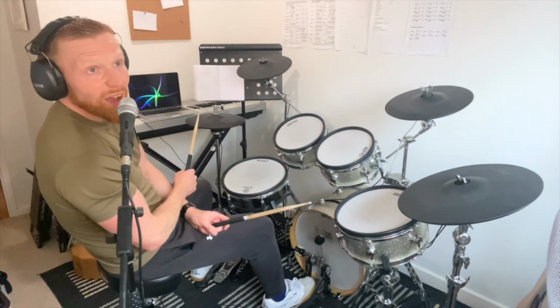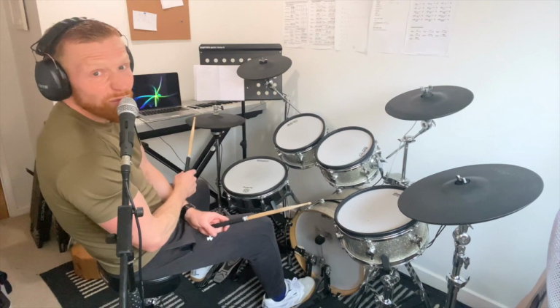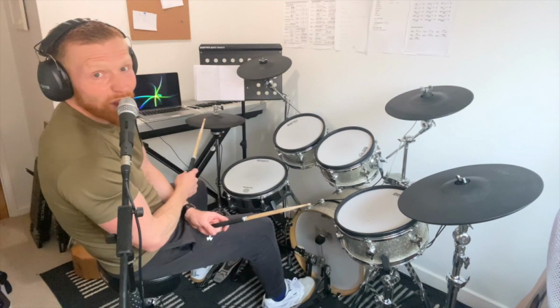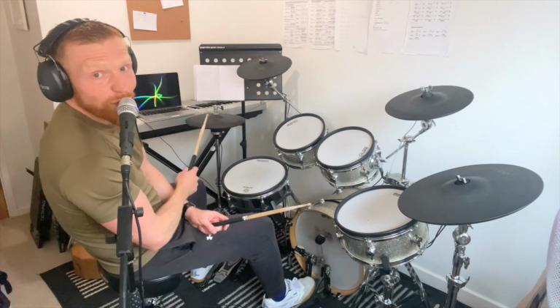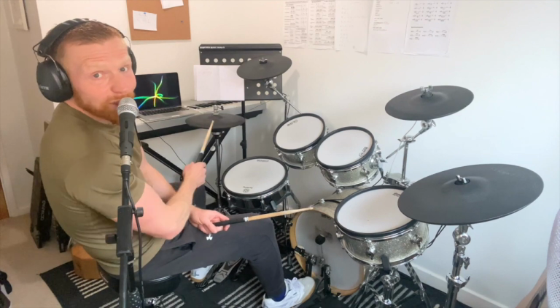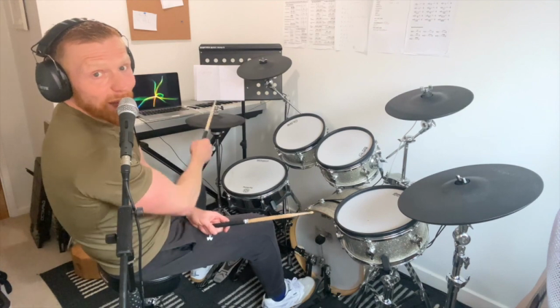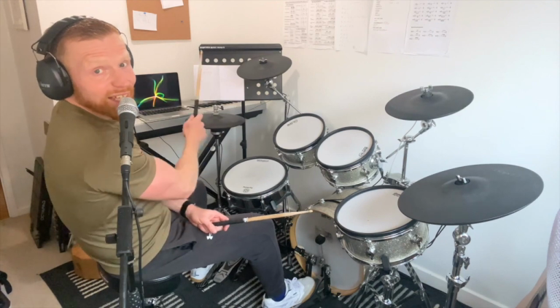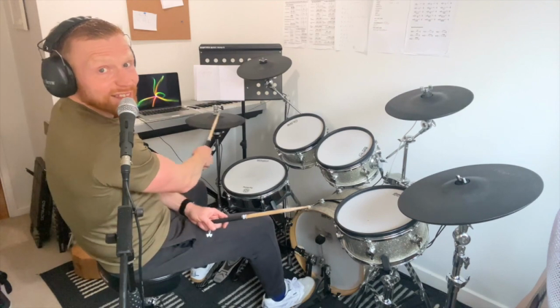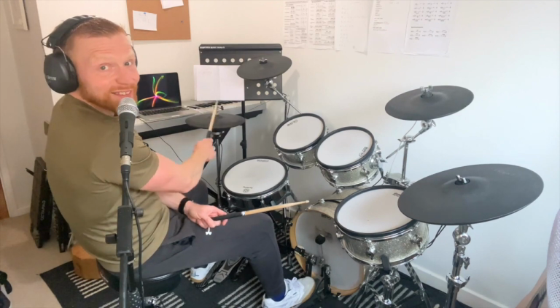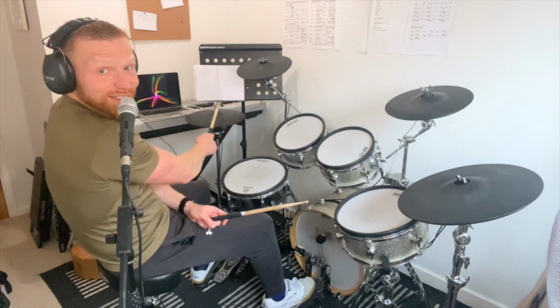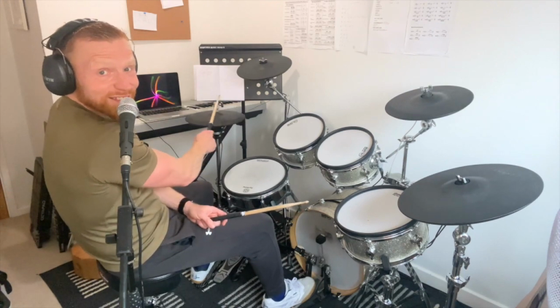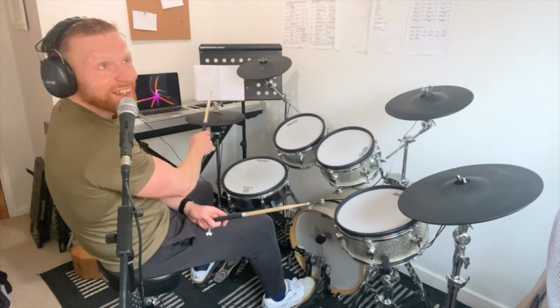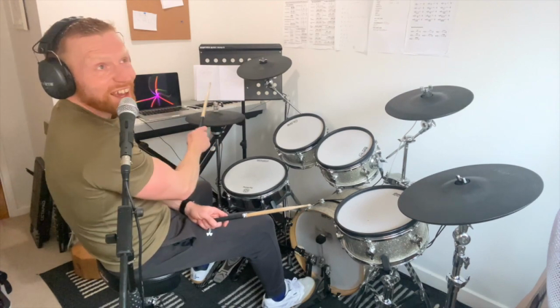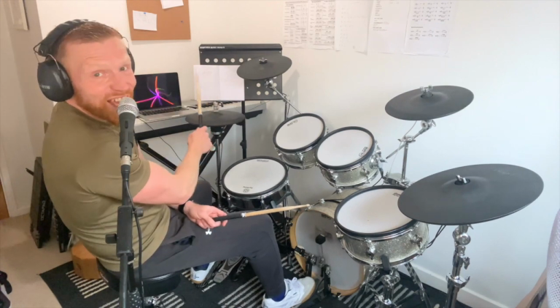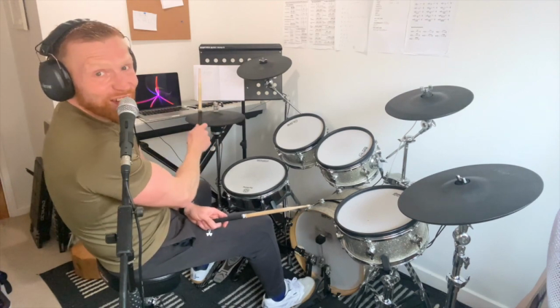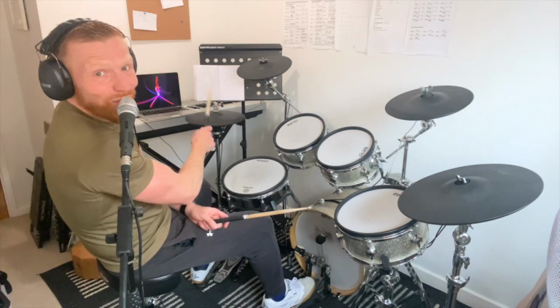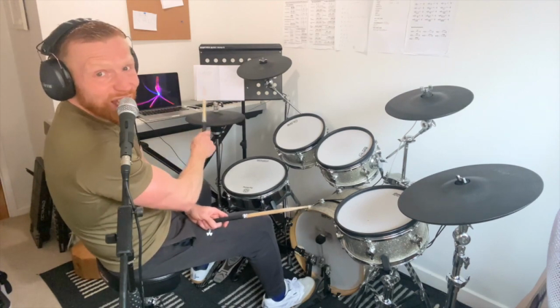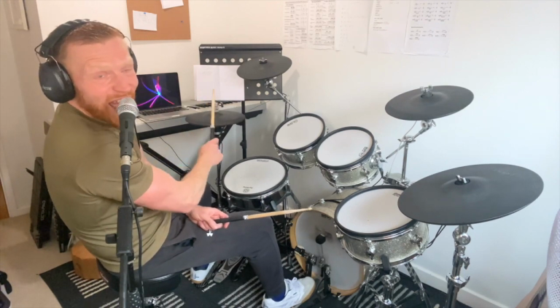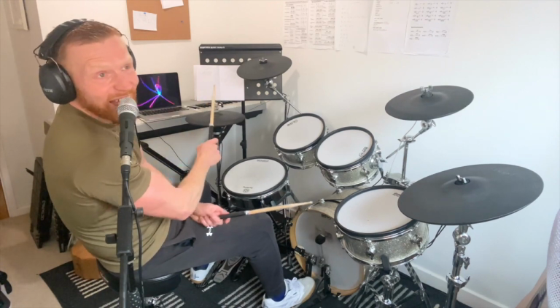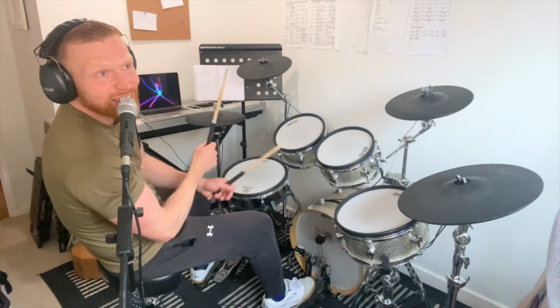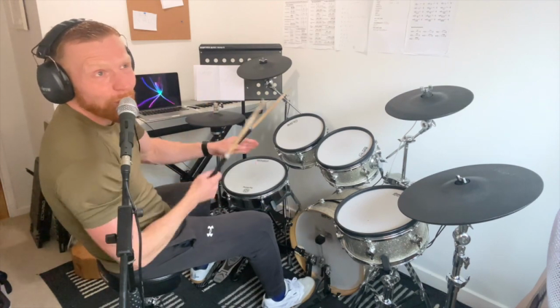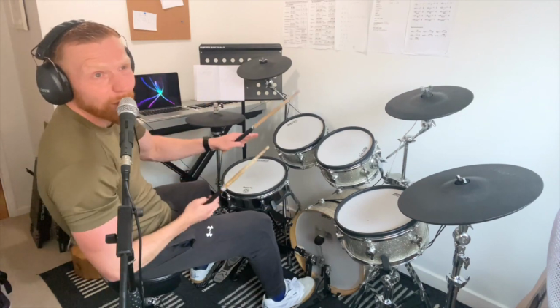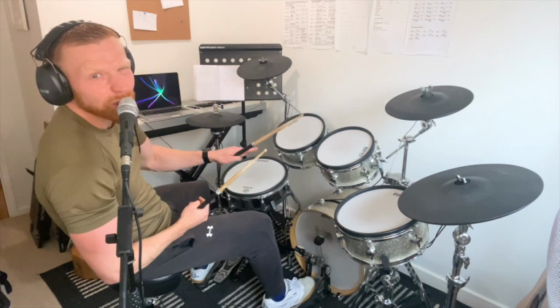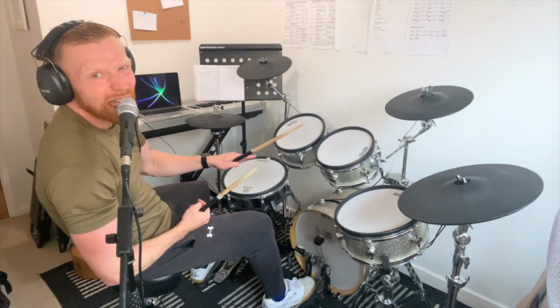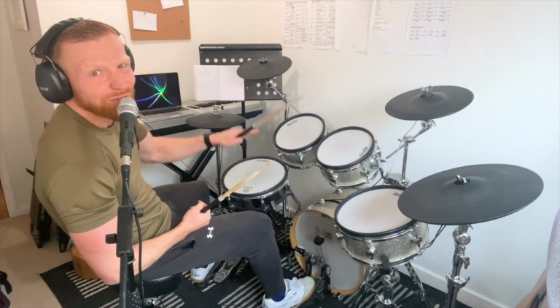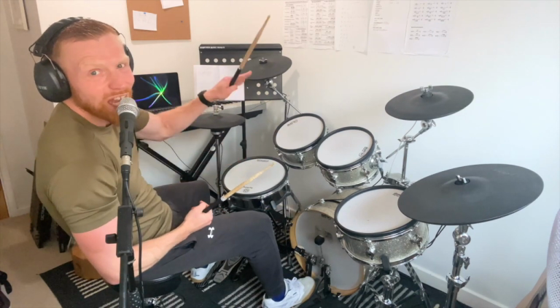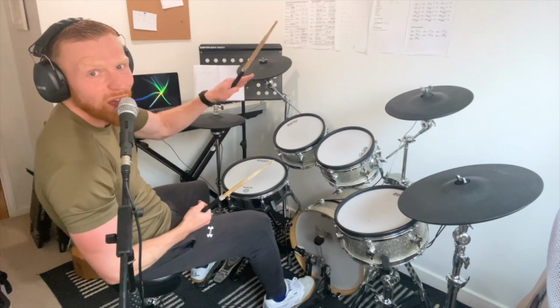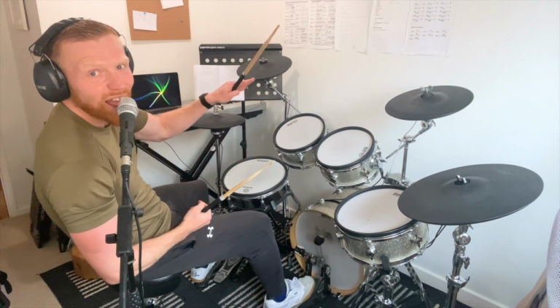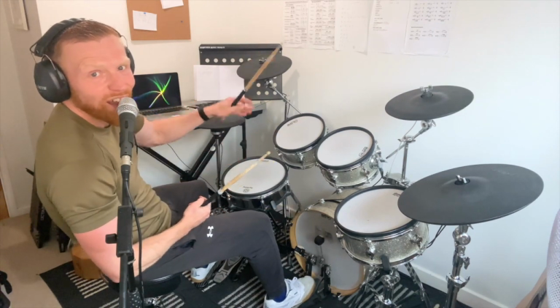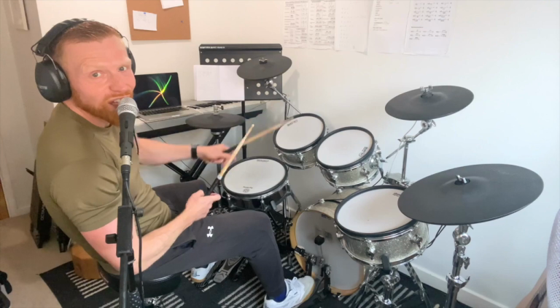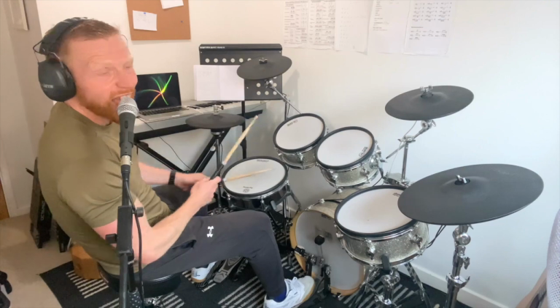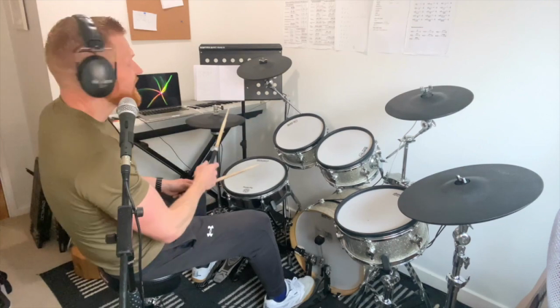Very often I was playing at the end four e and, but I was also lifting up the hi-hat on the 'and'.